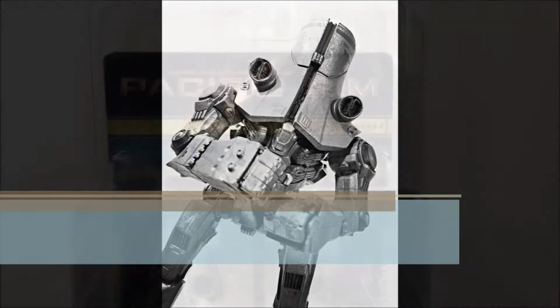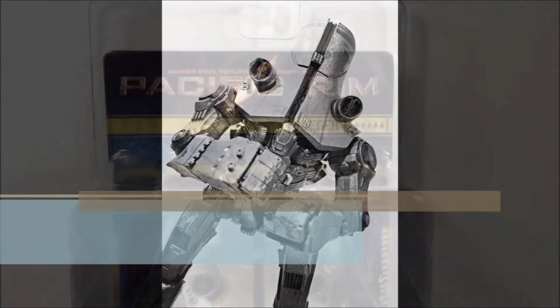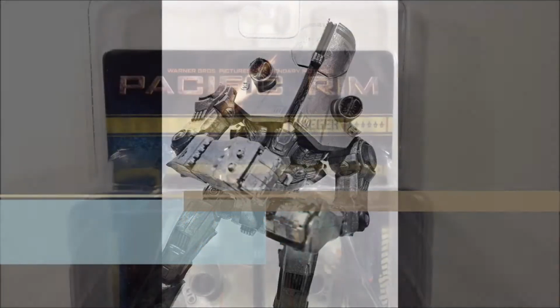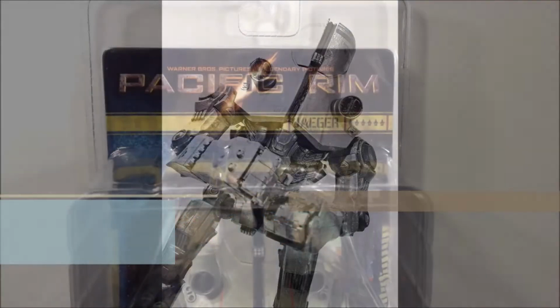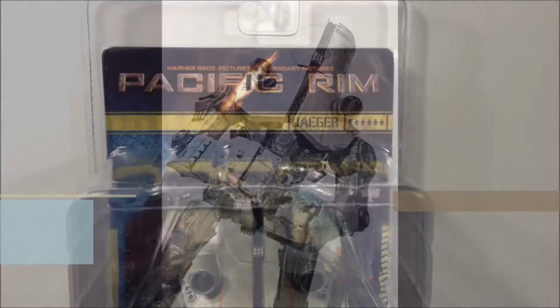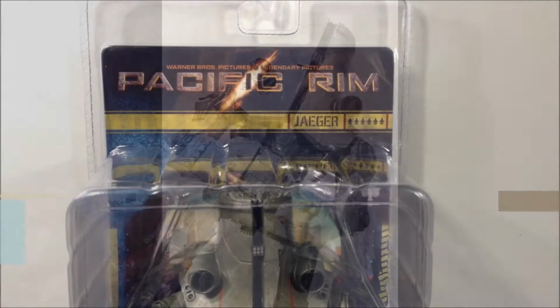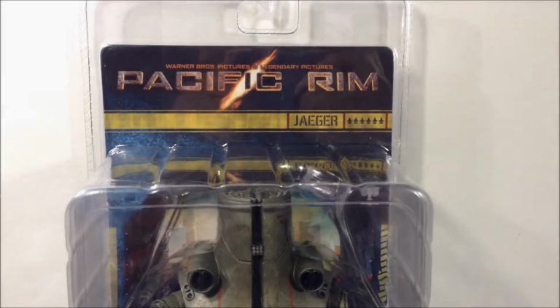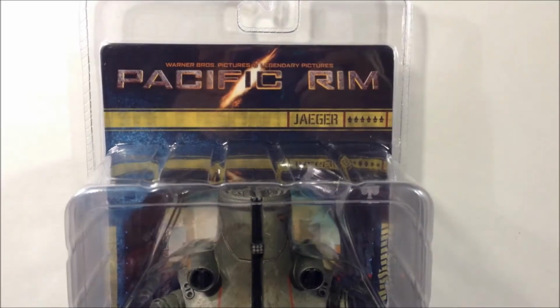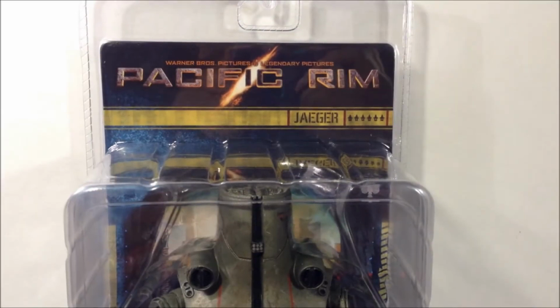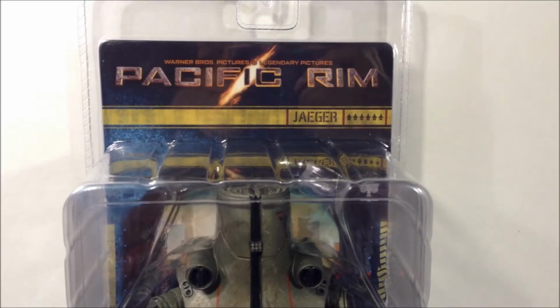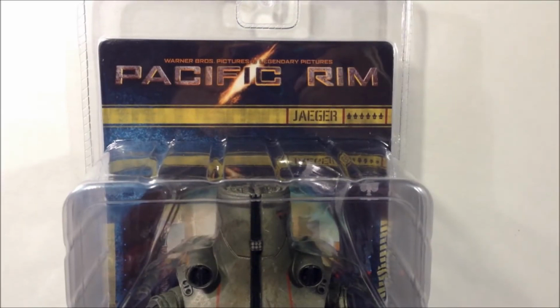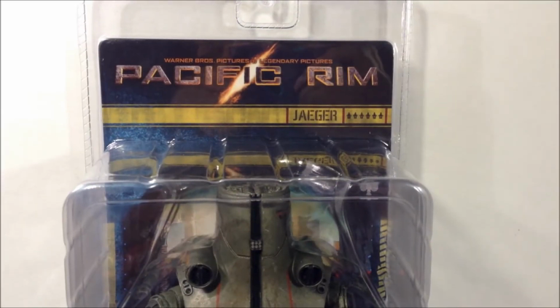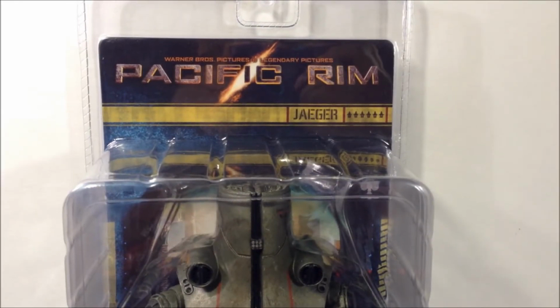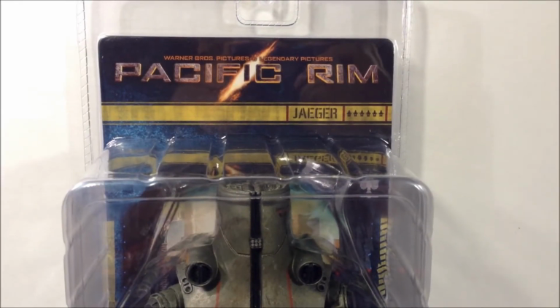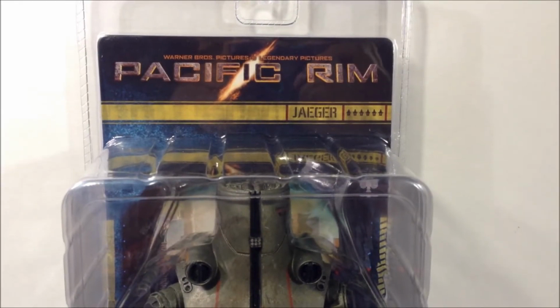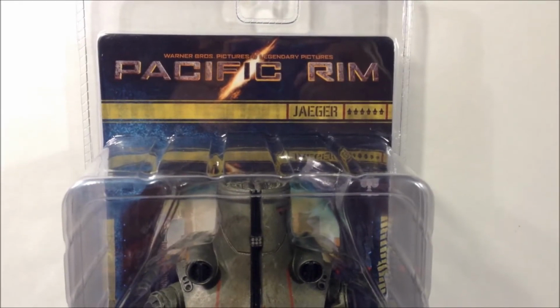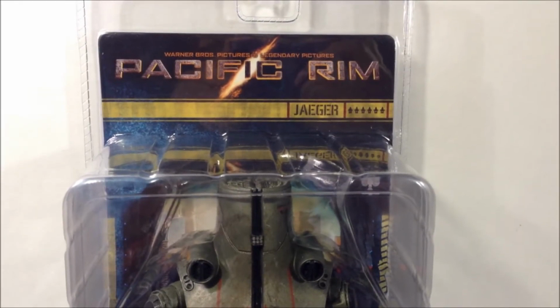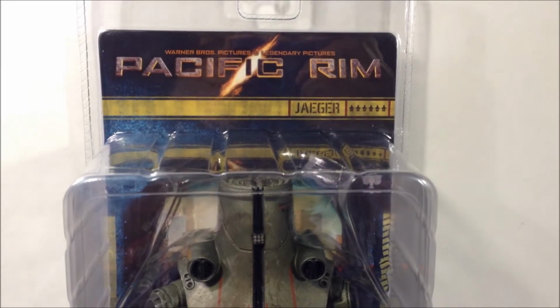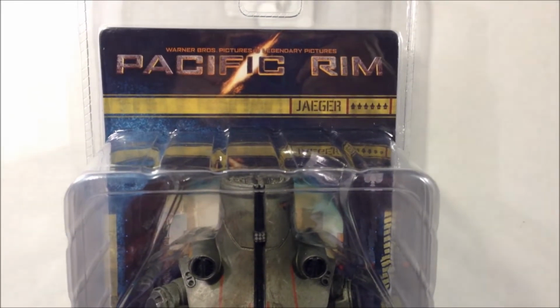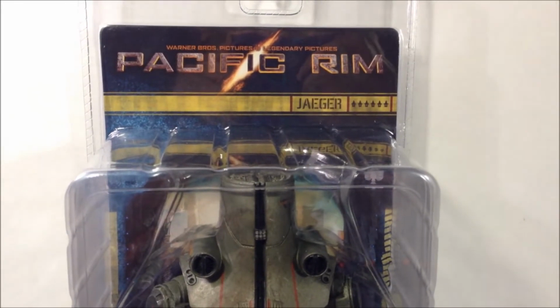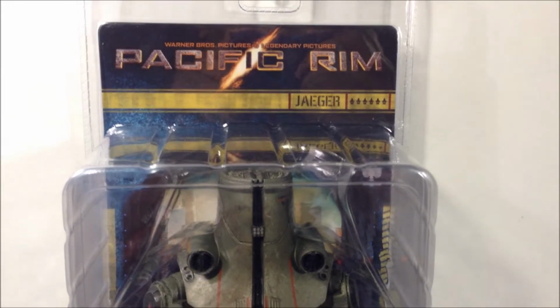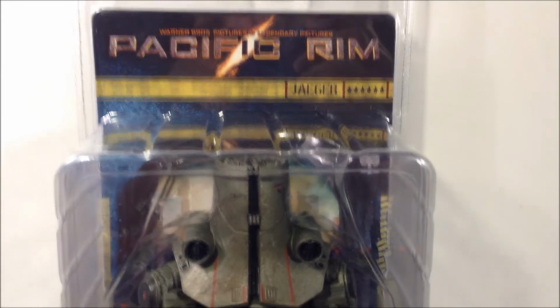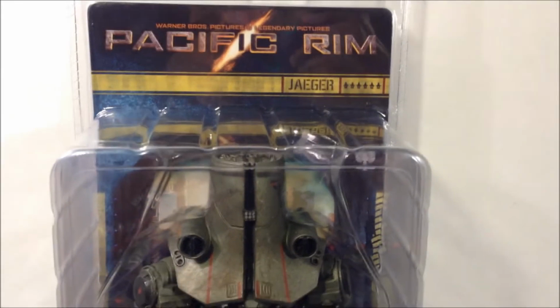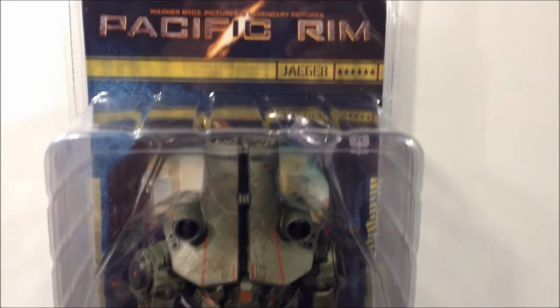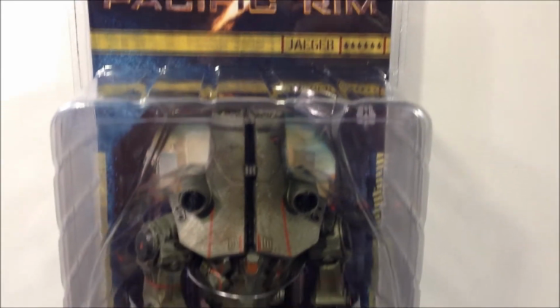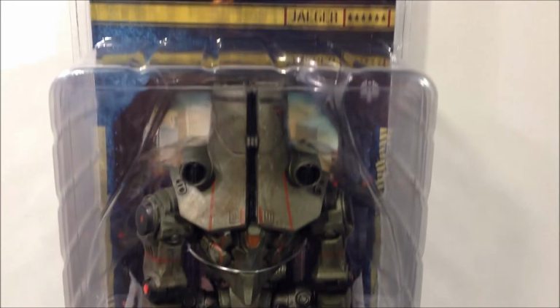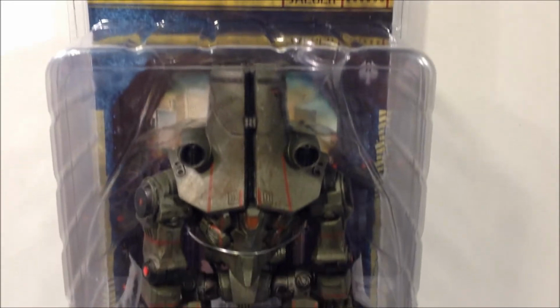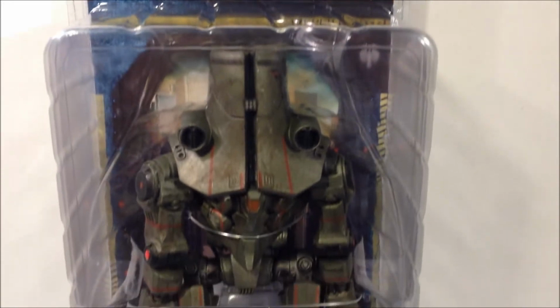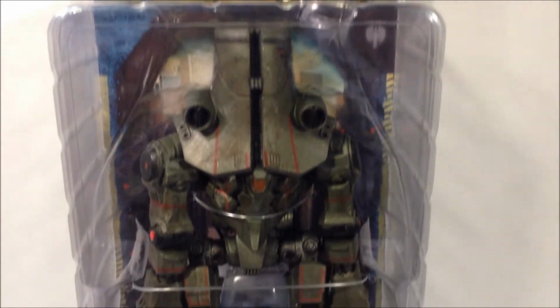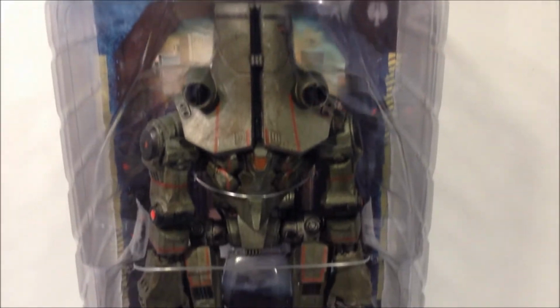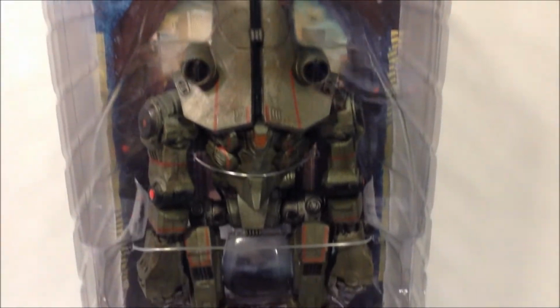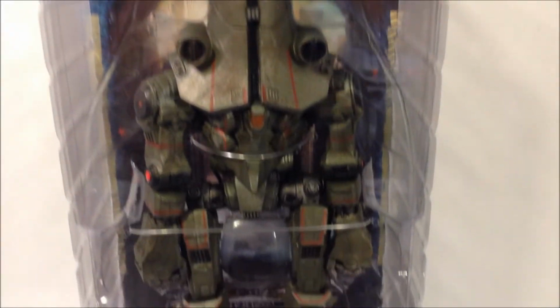What's going on YouTube? Ben3RDReviews here with another NECA Pacific Rim figure for you guys. This time we have the Jaeger Chernal Alpha.